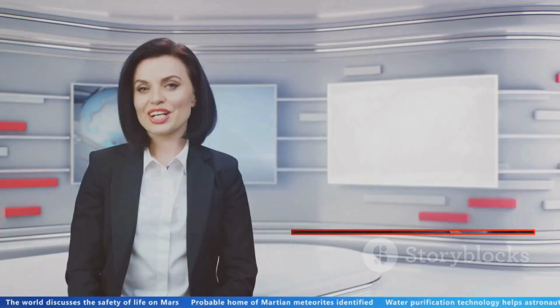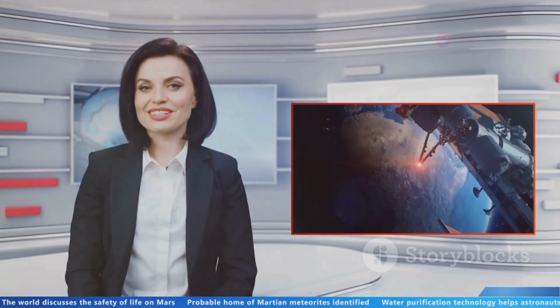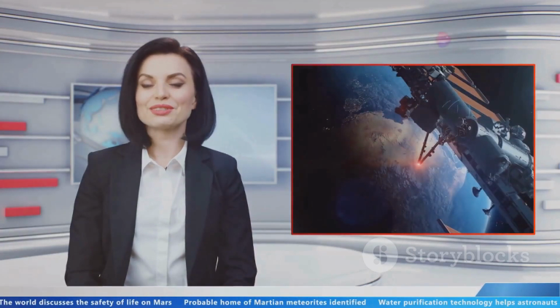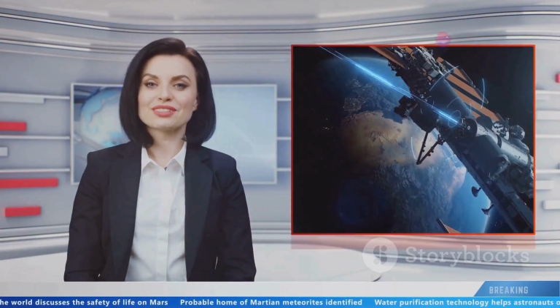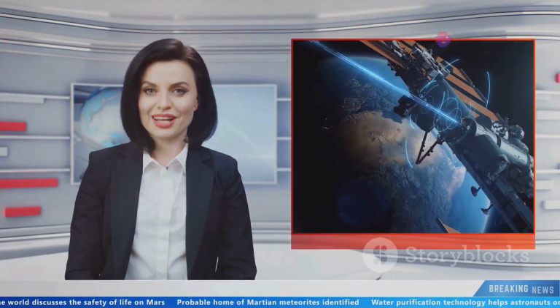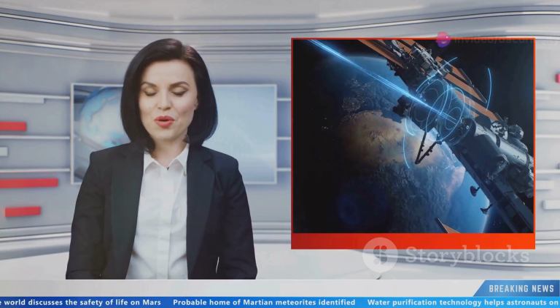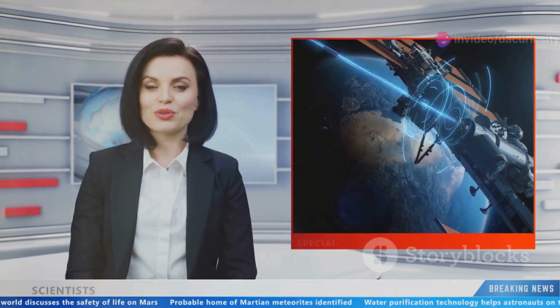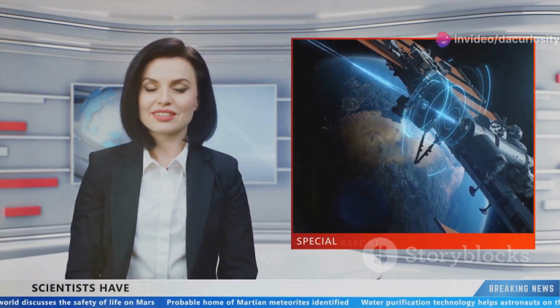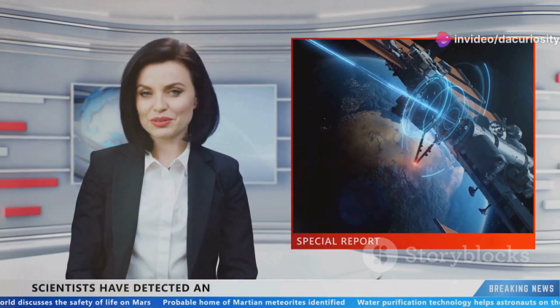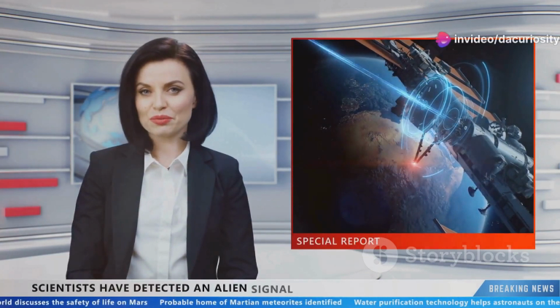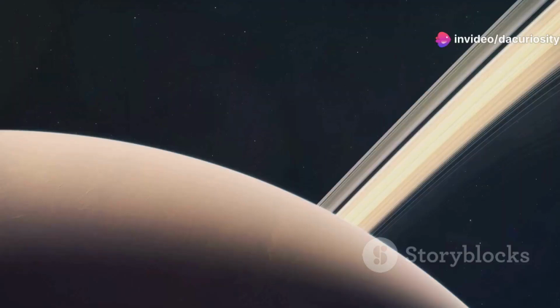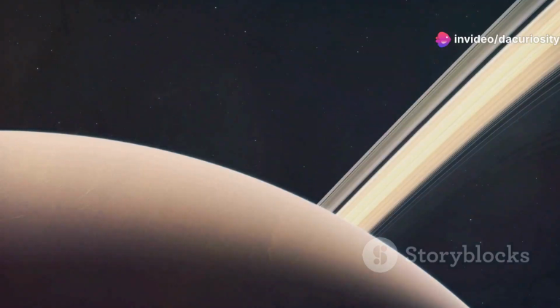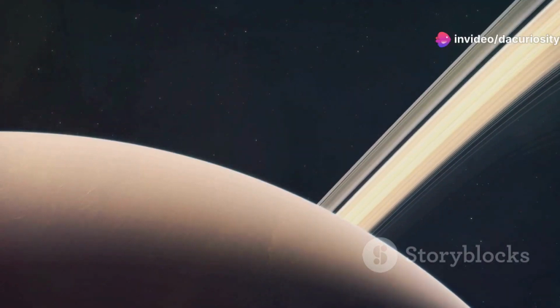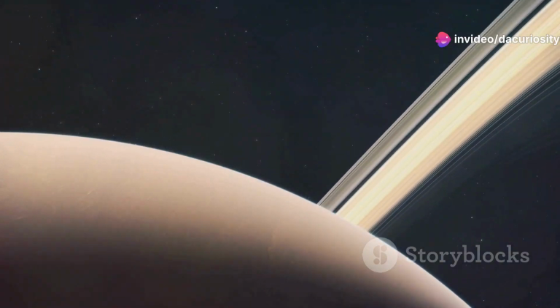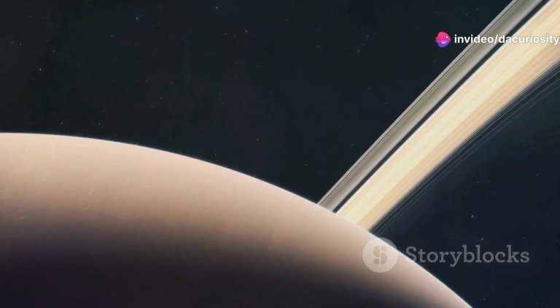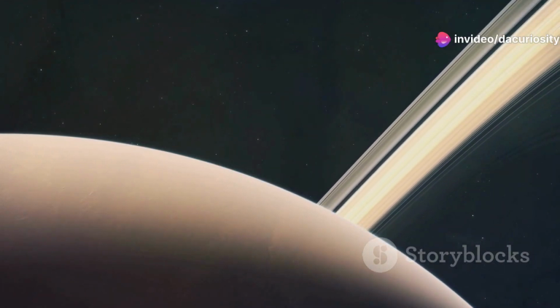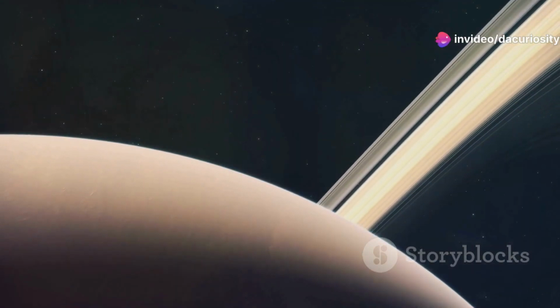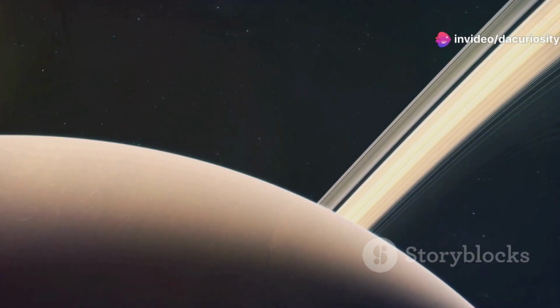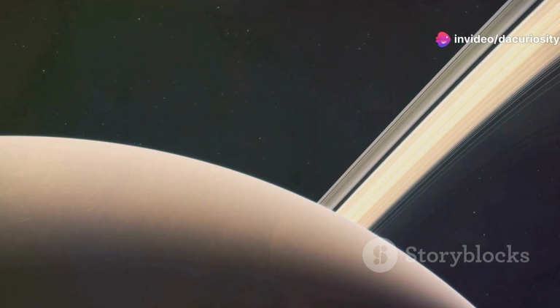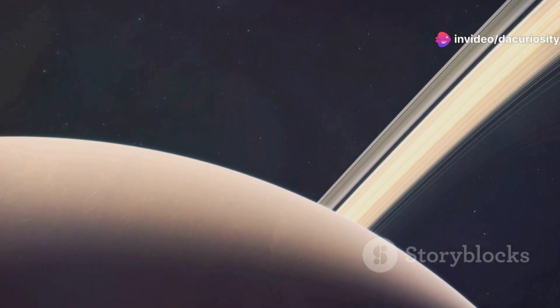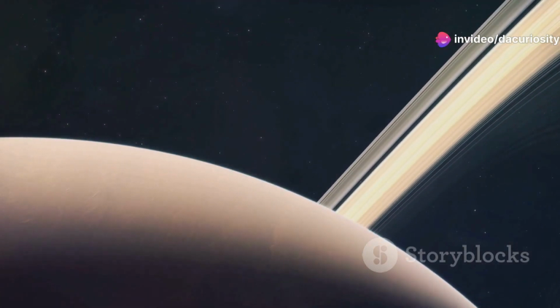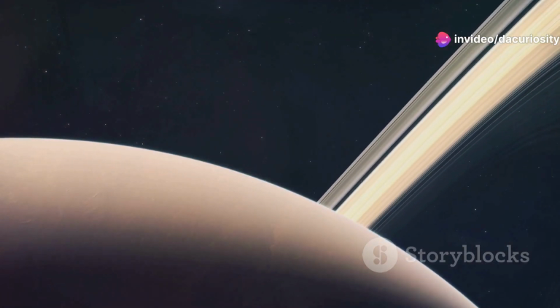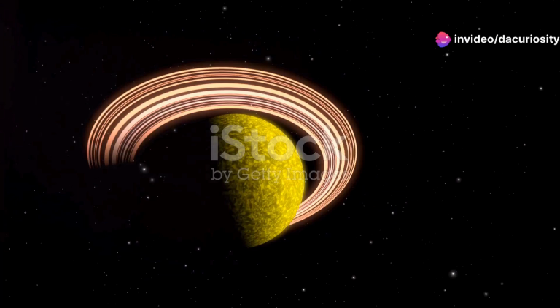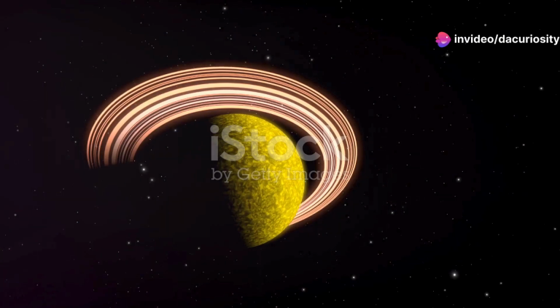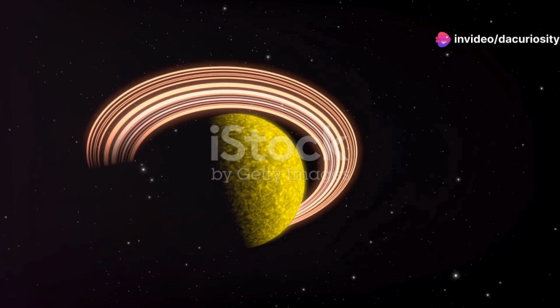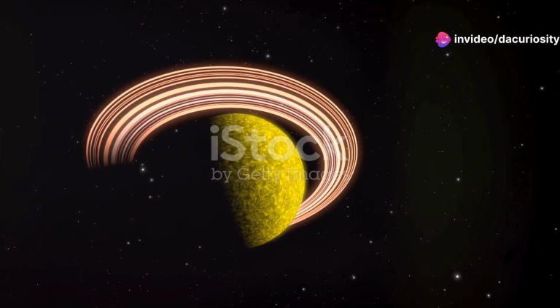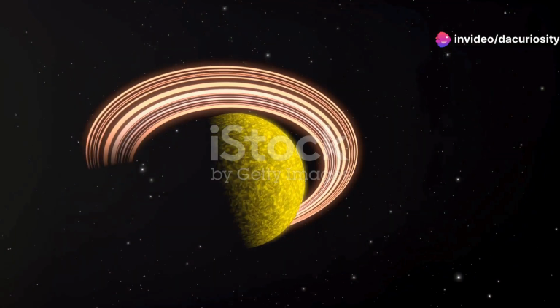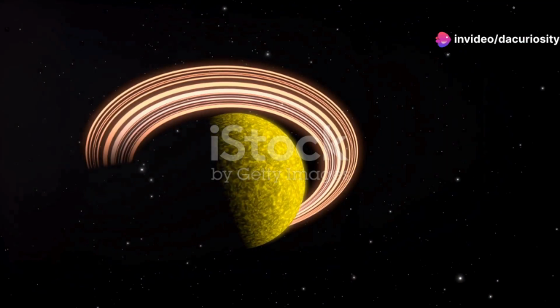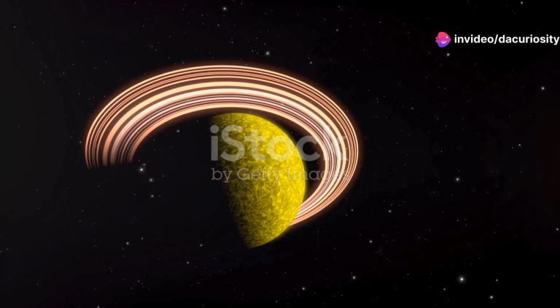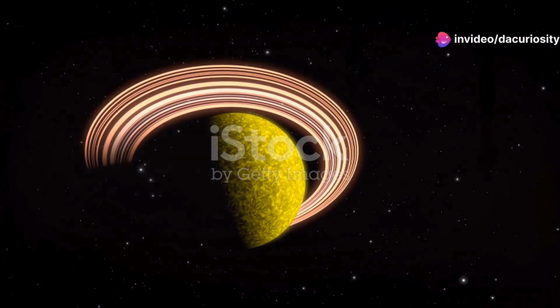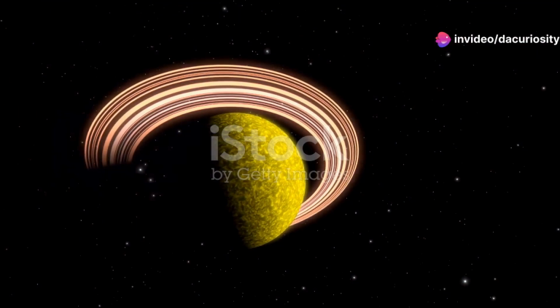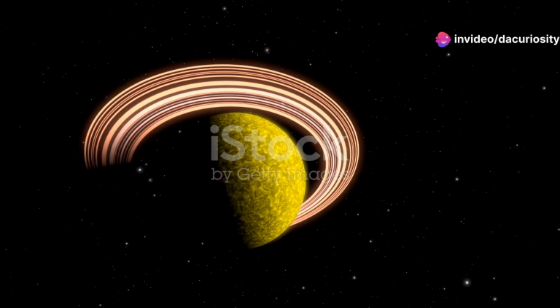I'm sure you've heard the news. Saturn's rings are more than just shiny ice and rock. Could they actually support life? Let's find out.